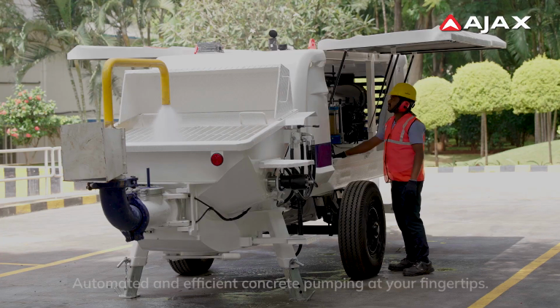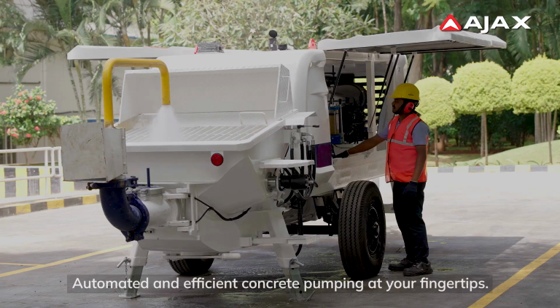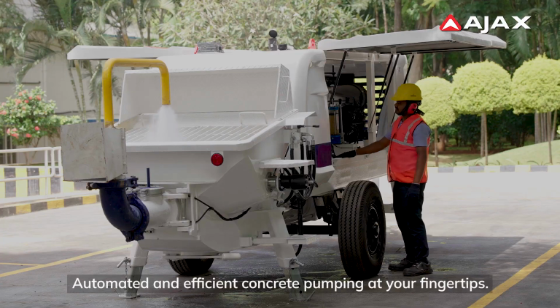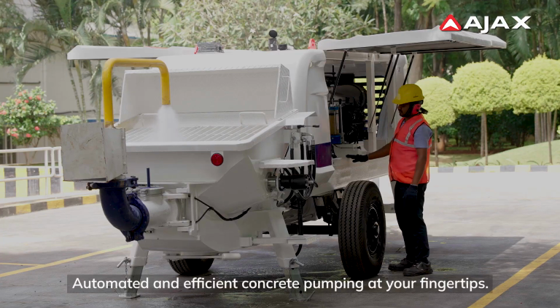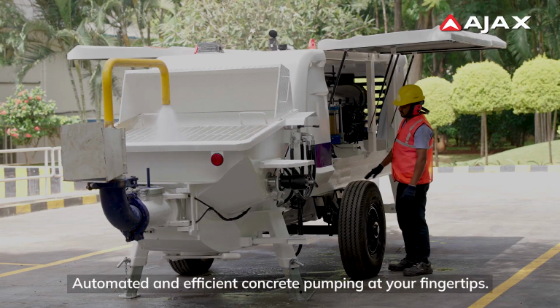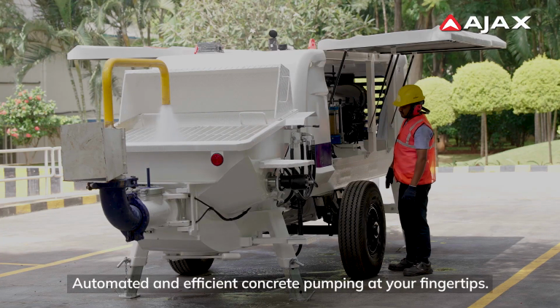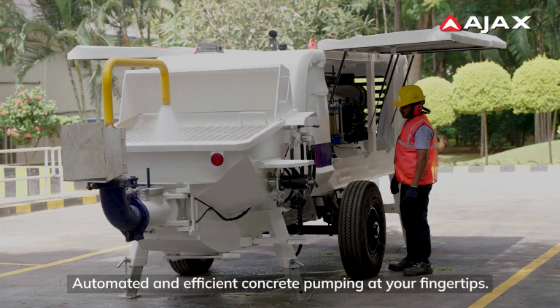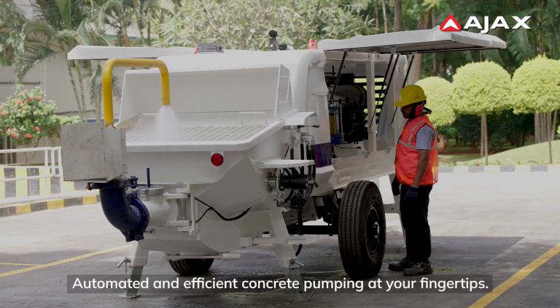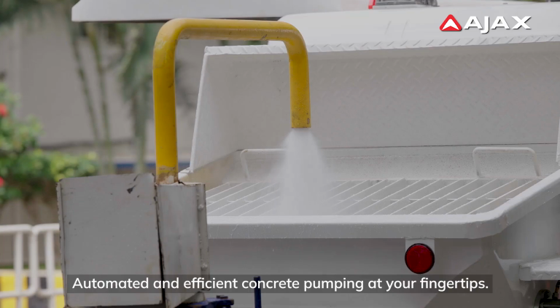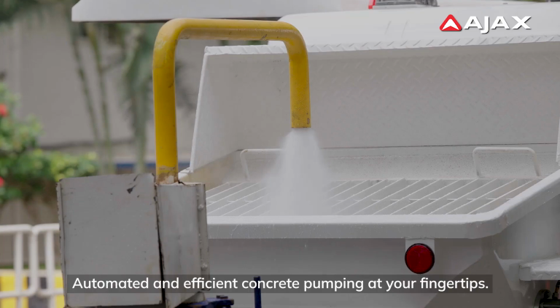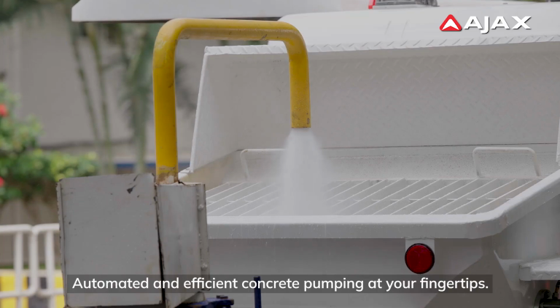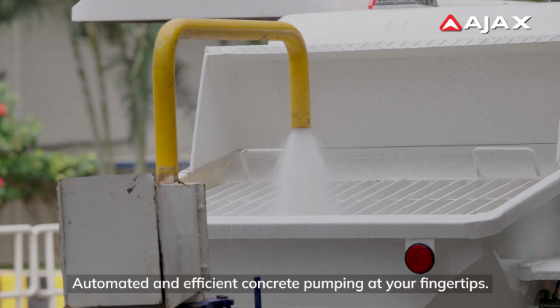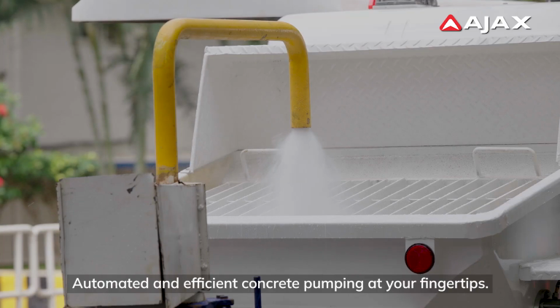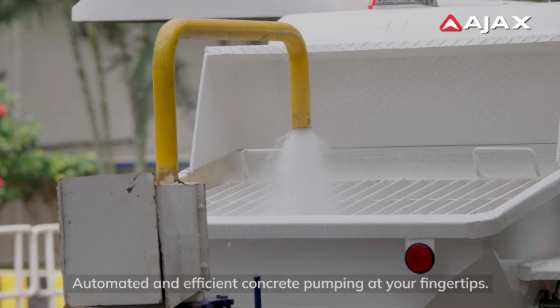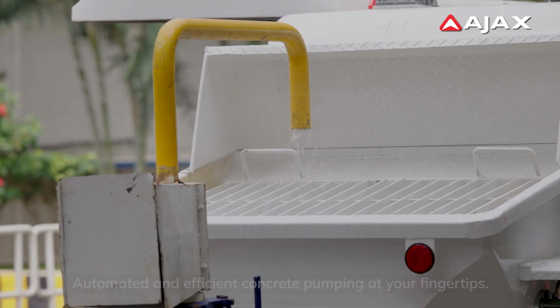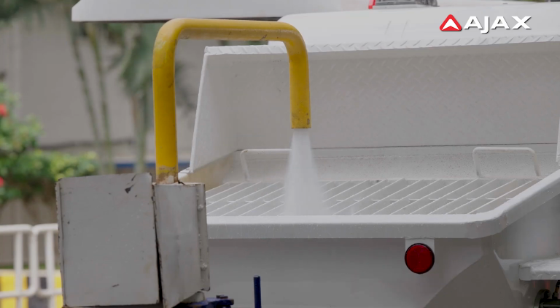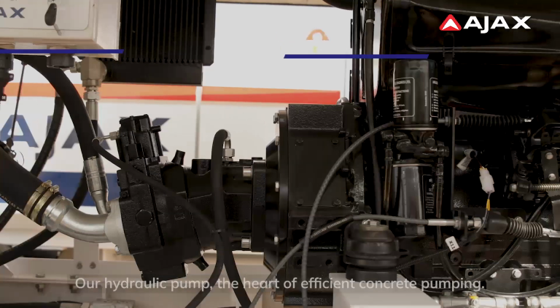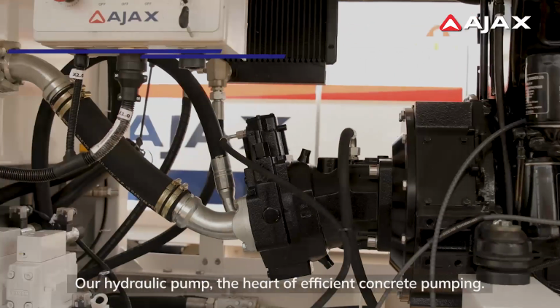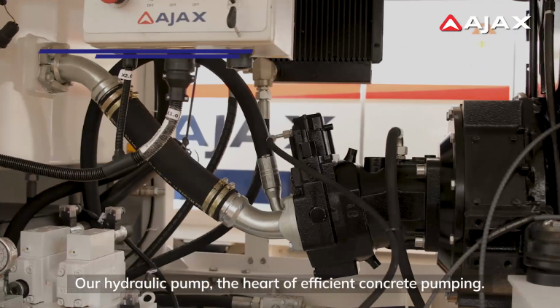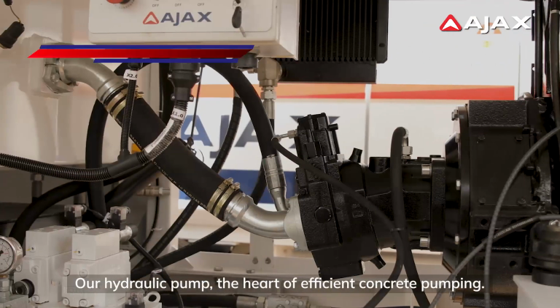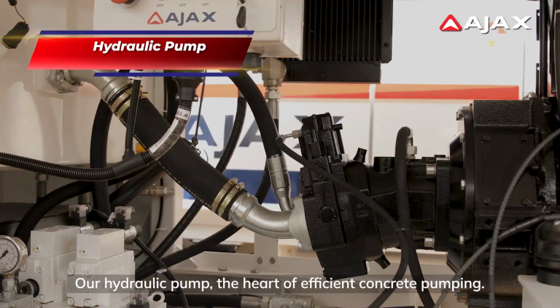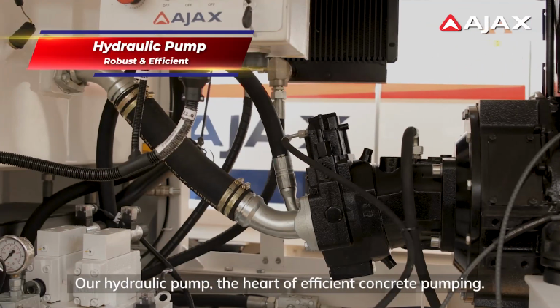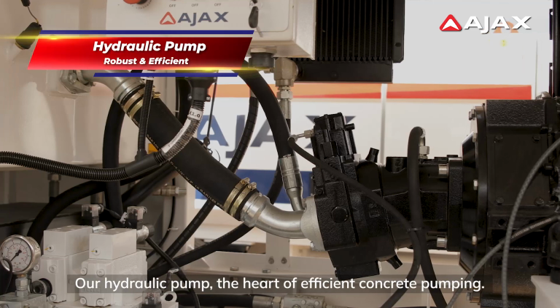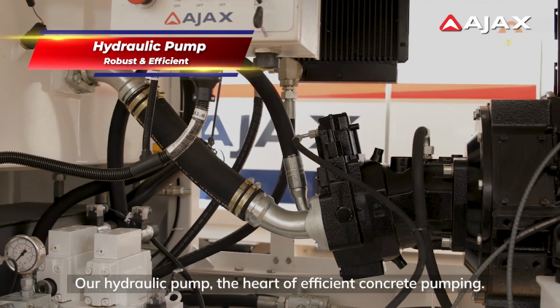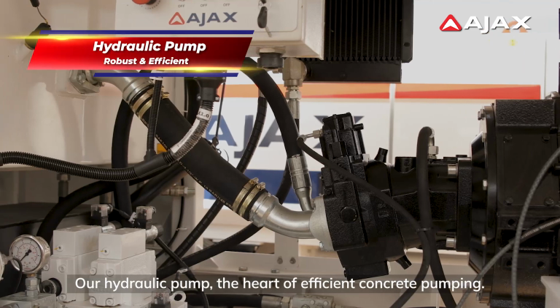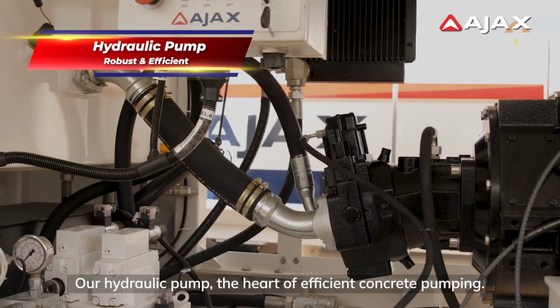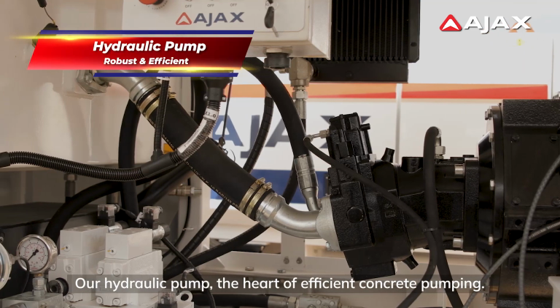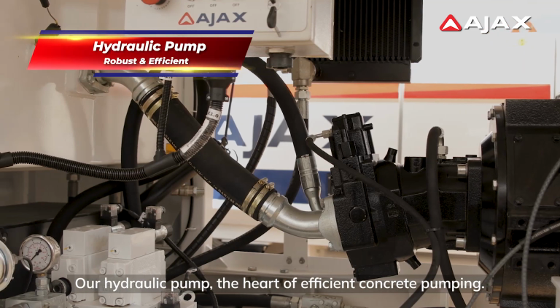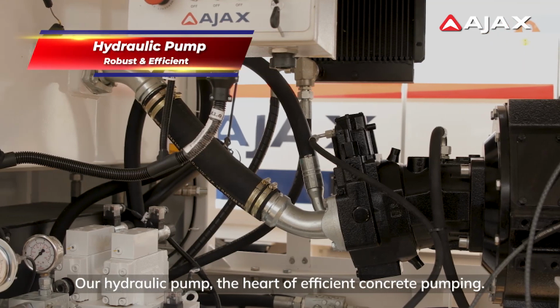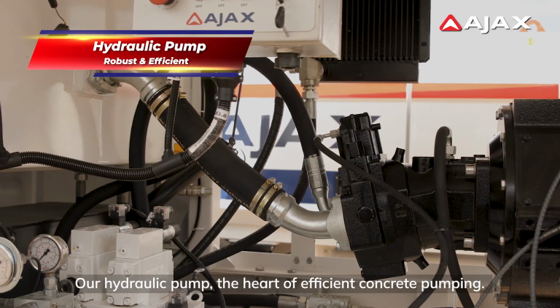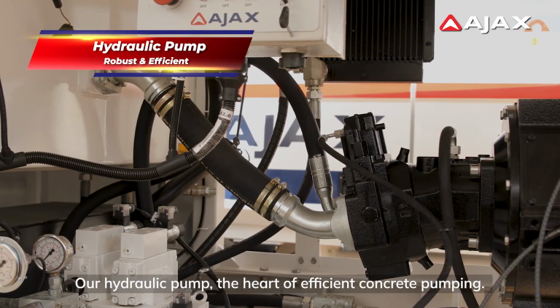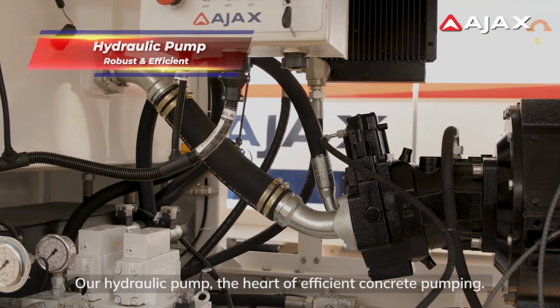Automated and efficient concrete pumping at your fingertips. Our hydraulic pump — the heart of efficient concrete pumping.